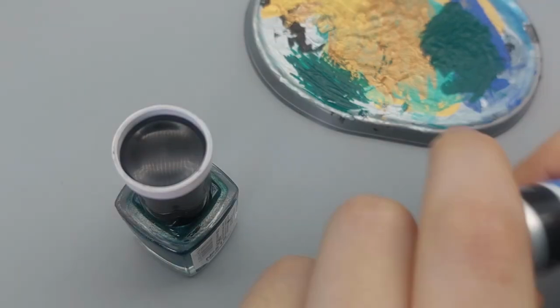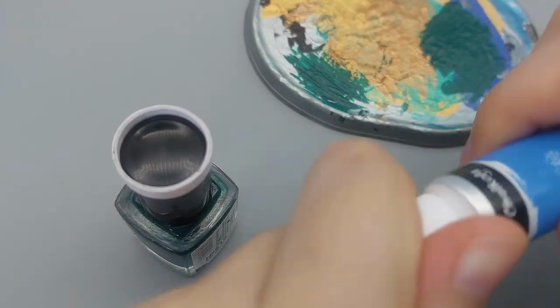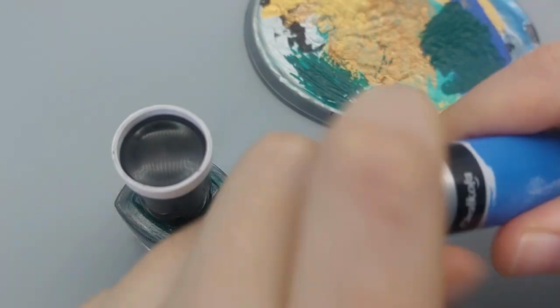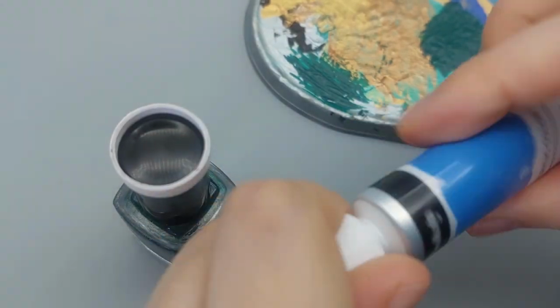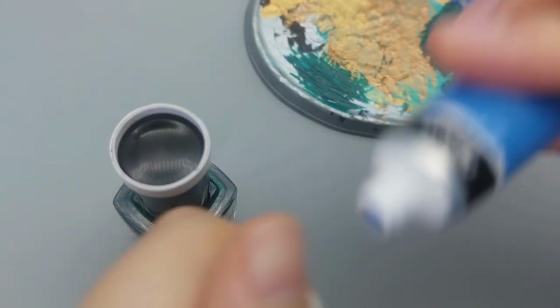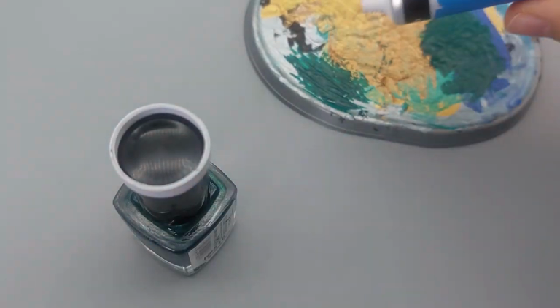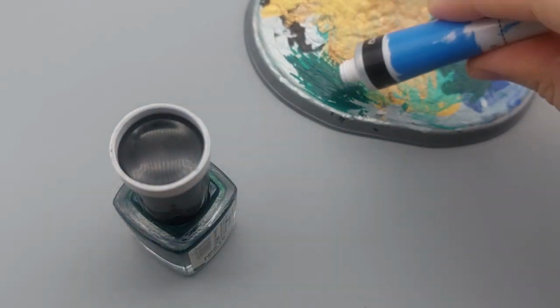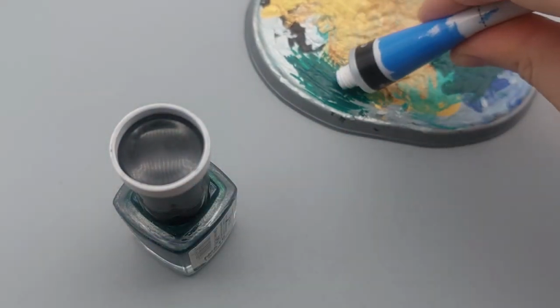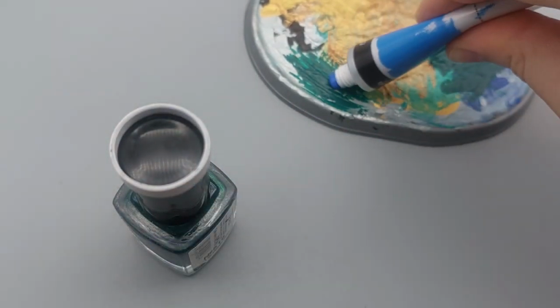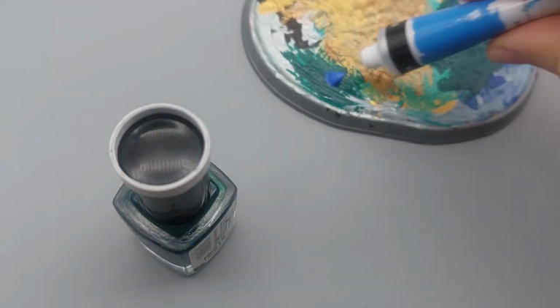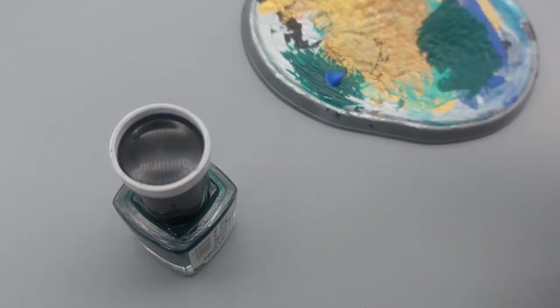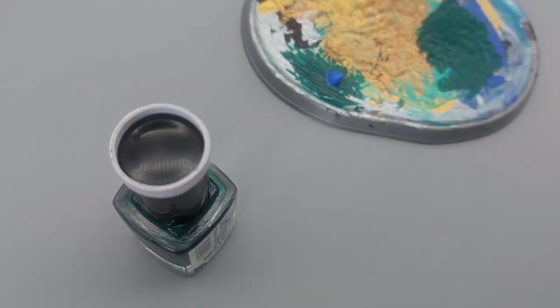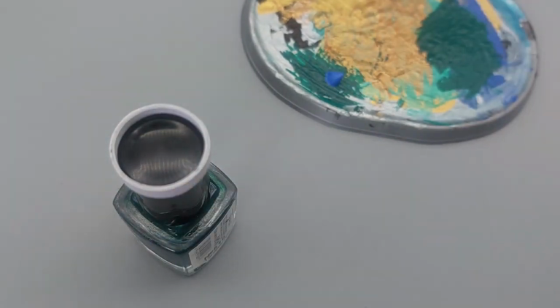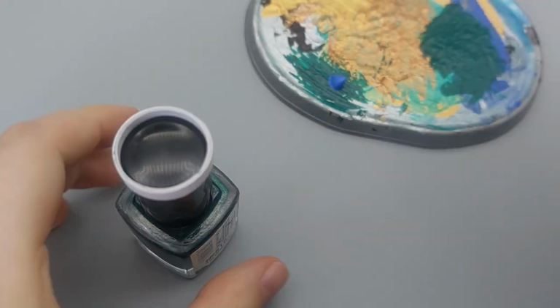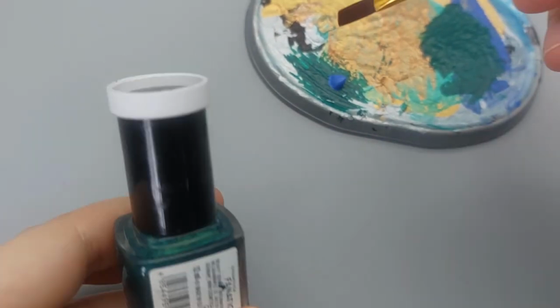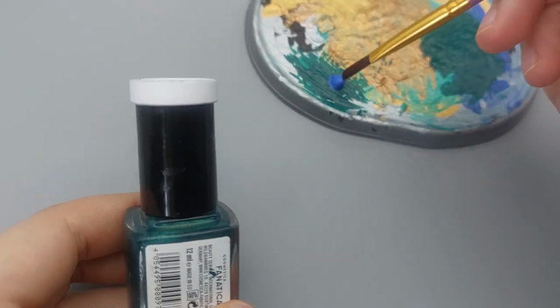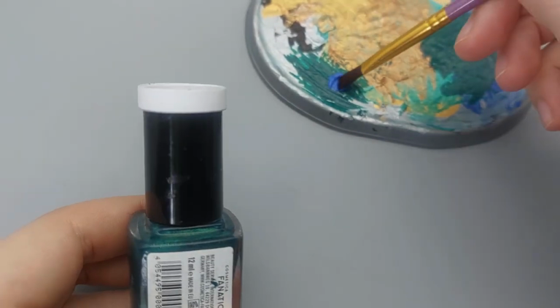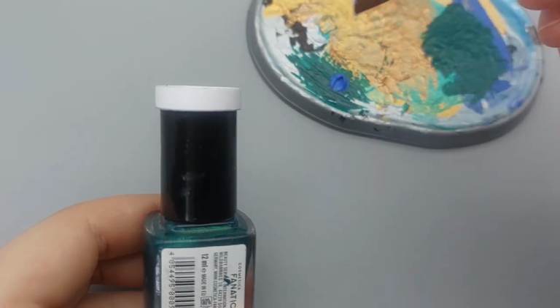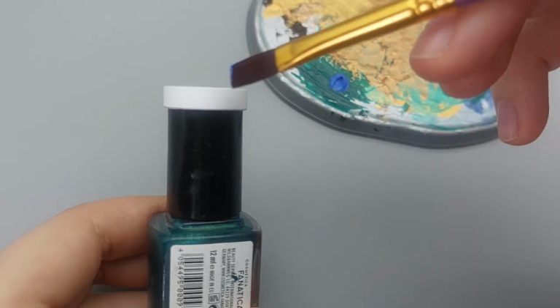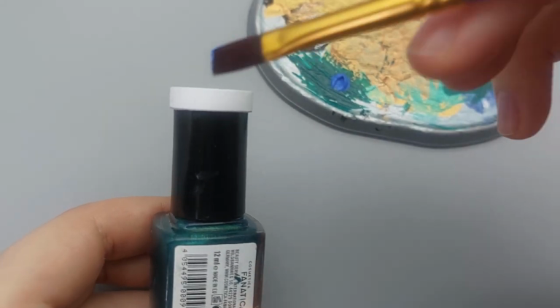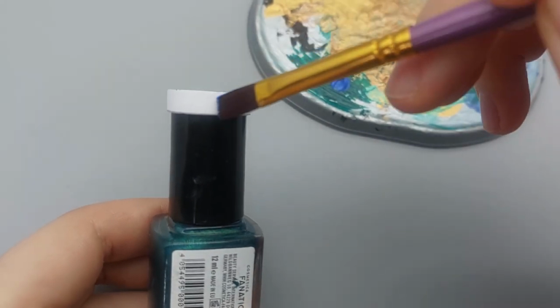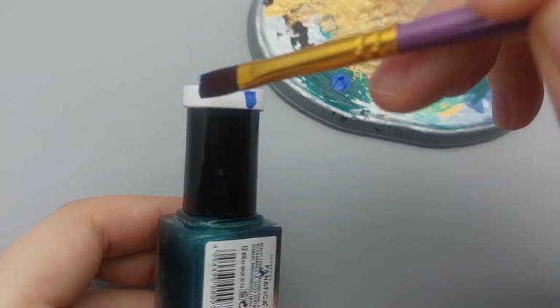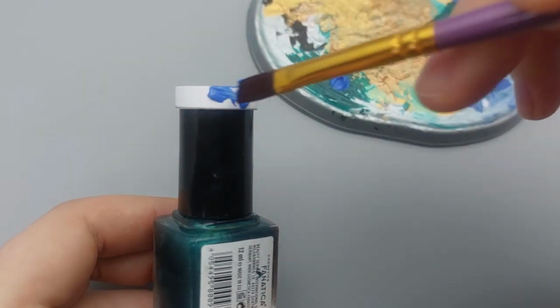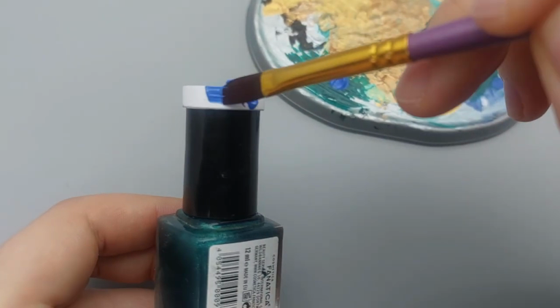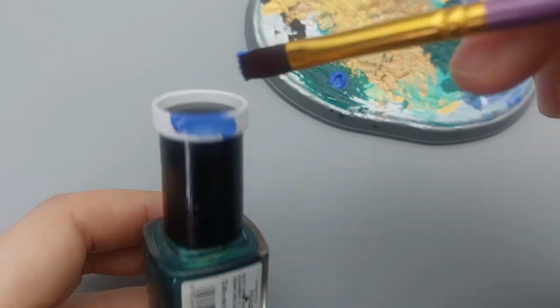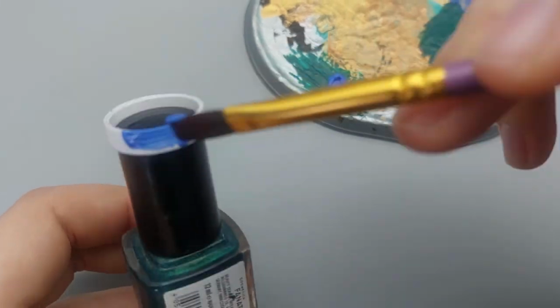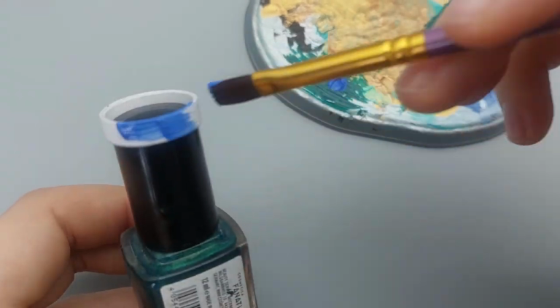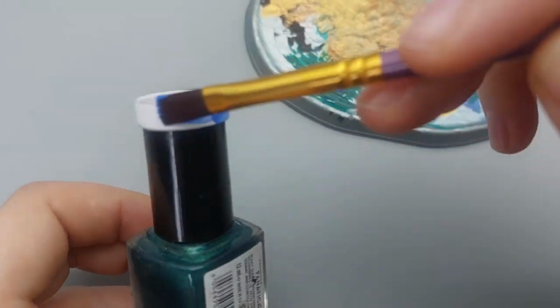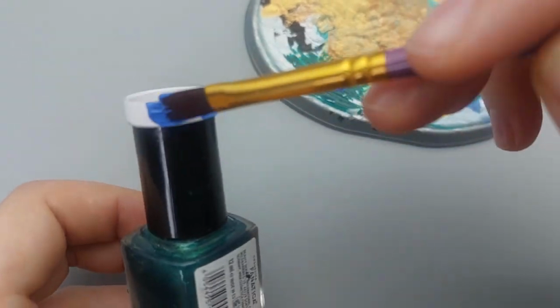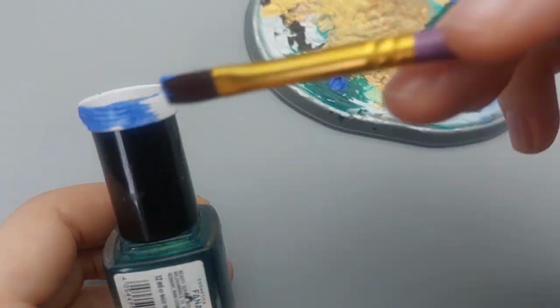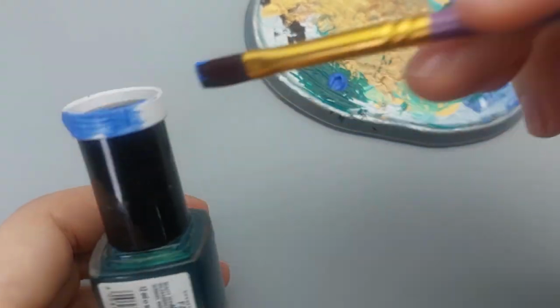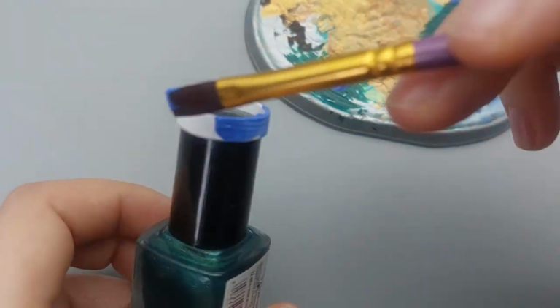Next, paint it with acrylic paint. I learned that it's best to be patient and to do it in stages.